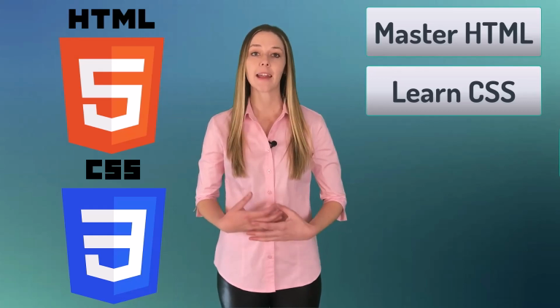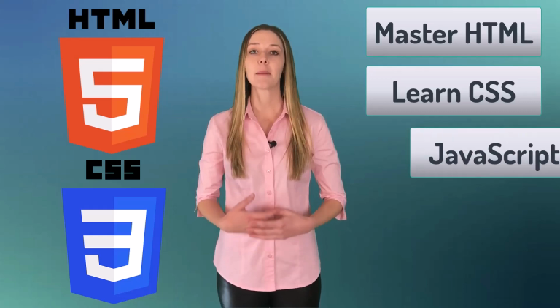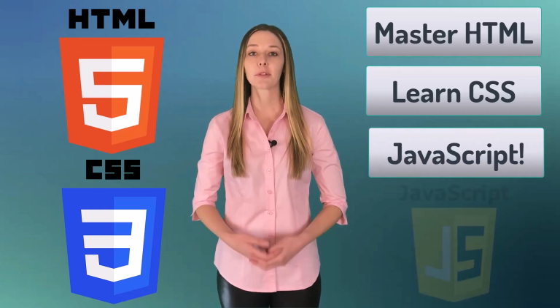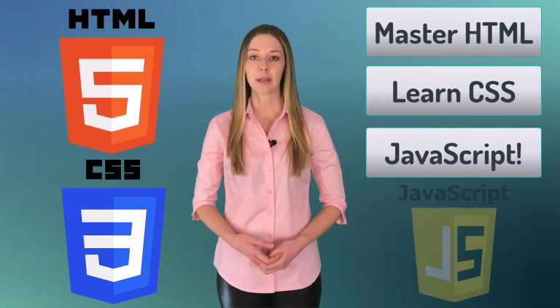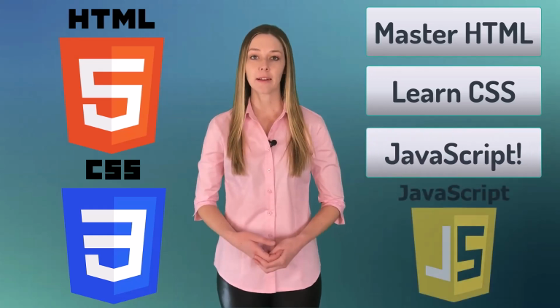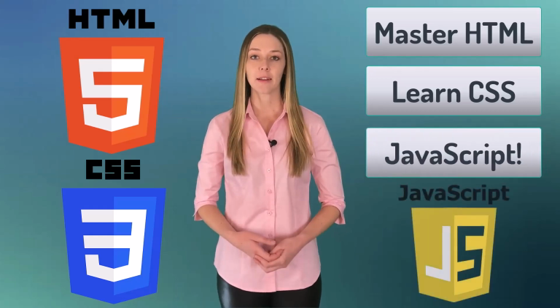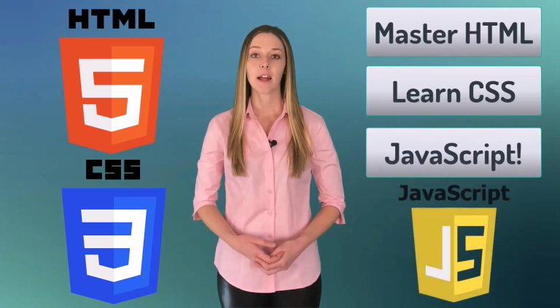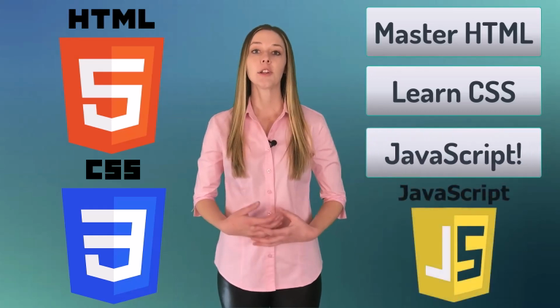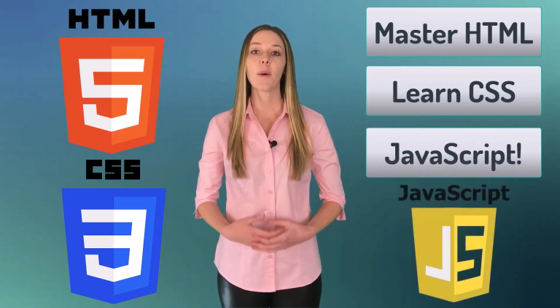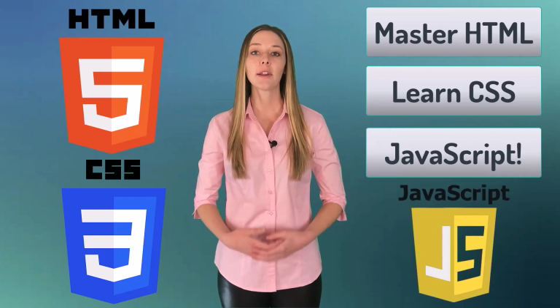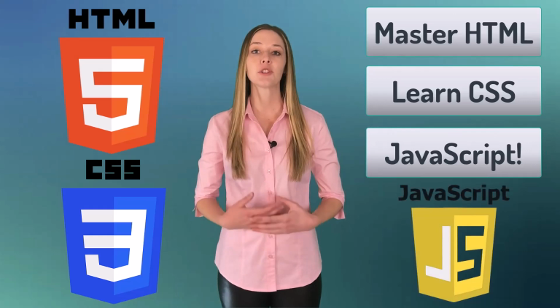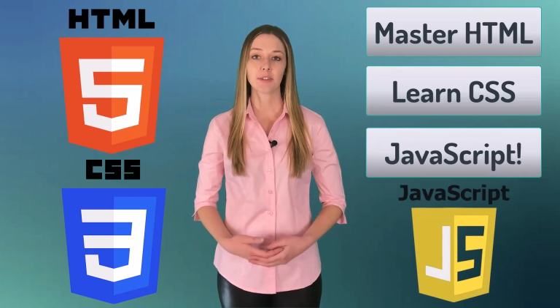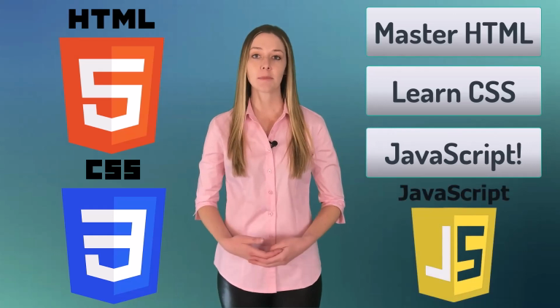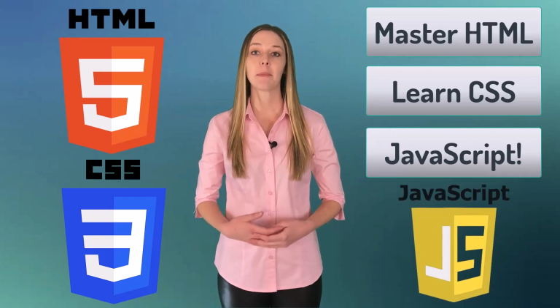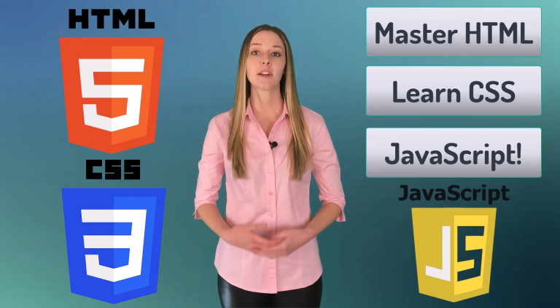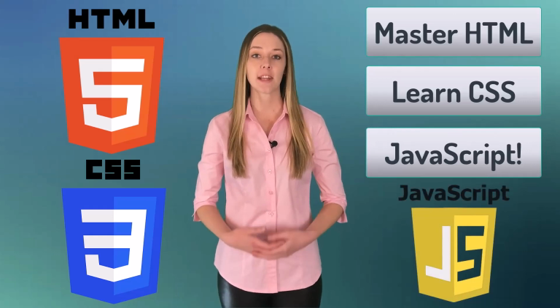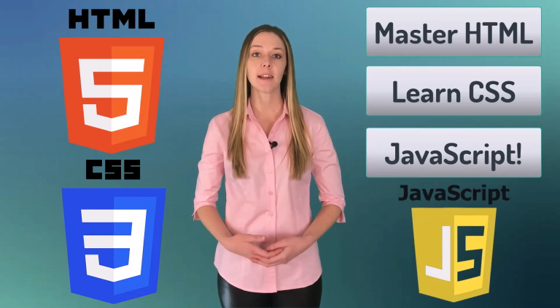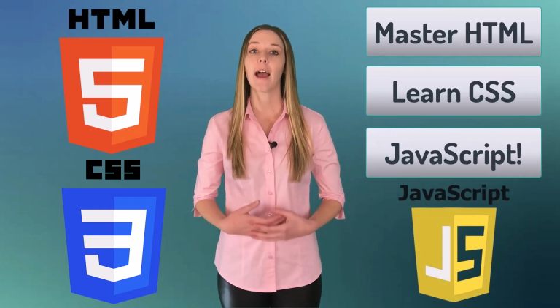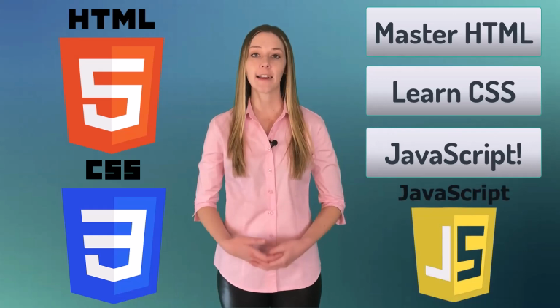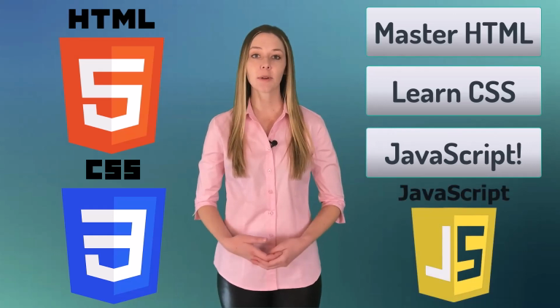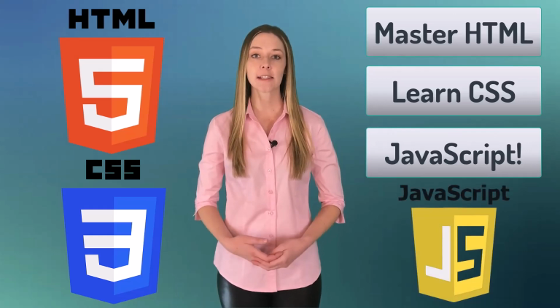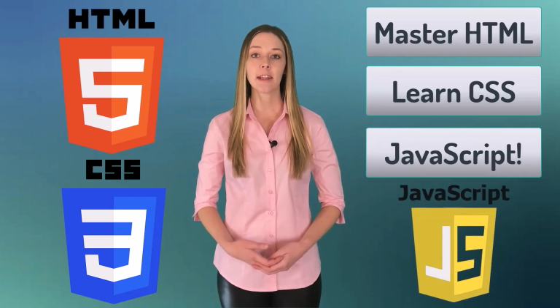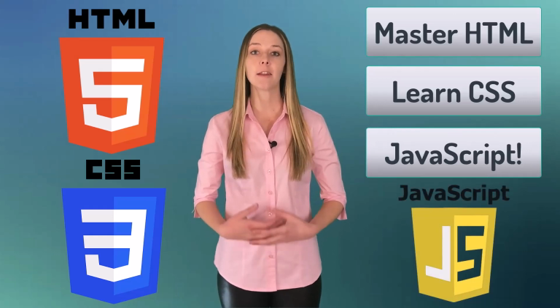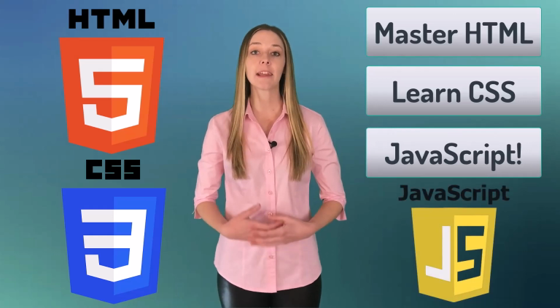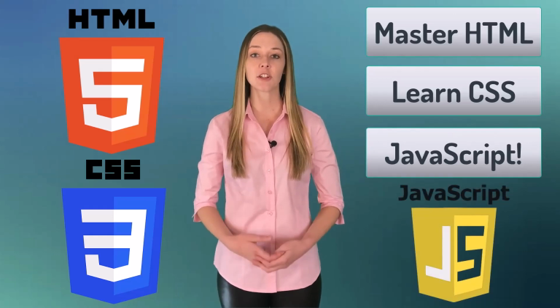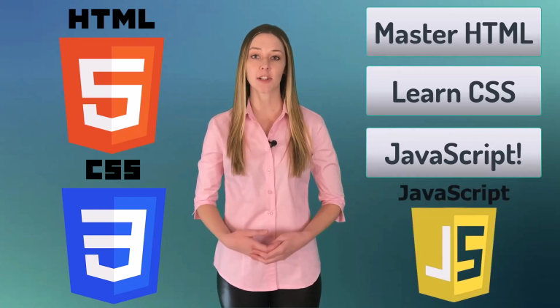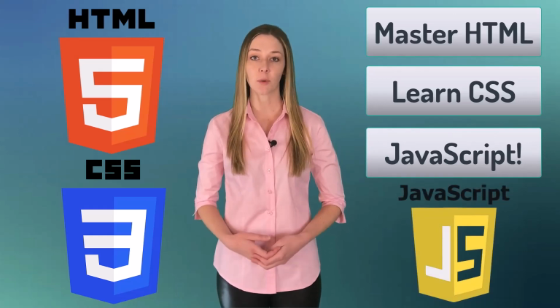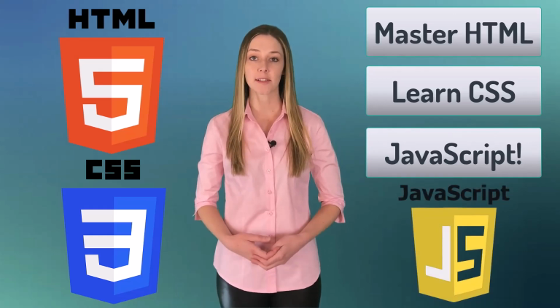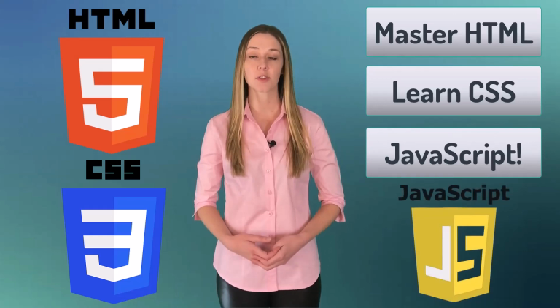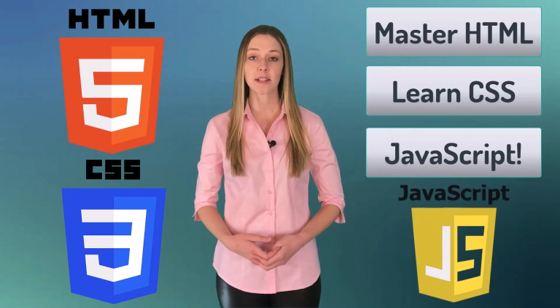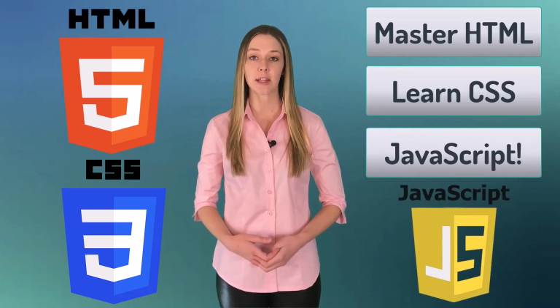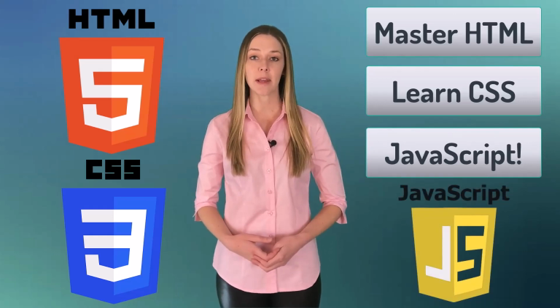Number three, know how to use JavaScript to manage state, add interactivity, and make Ajax requests to RESTful APIs.